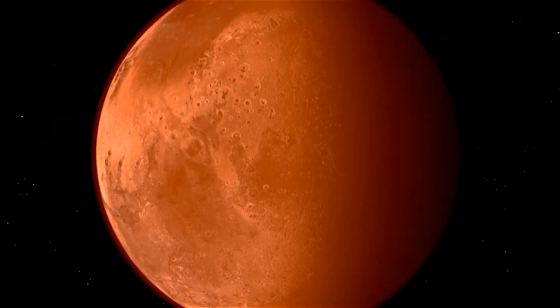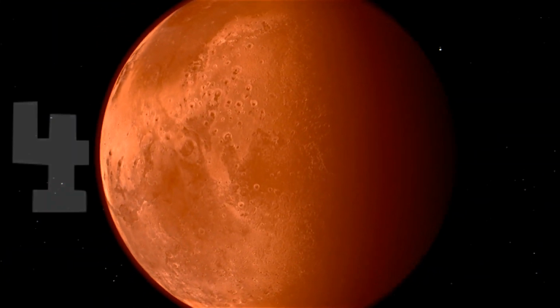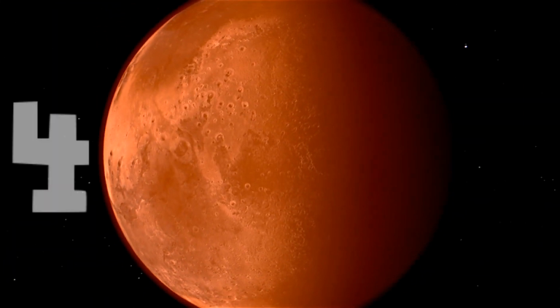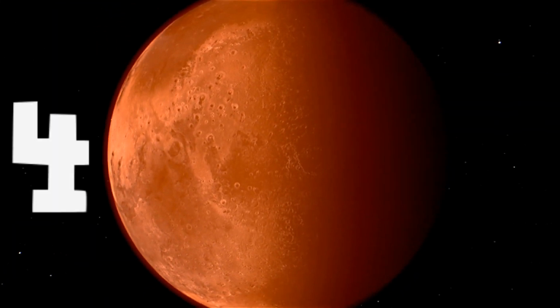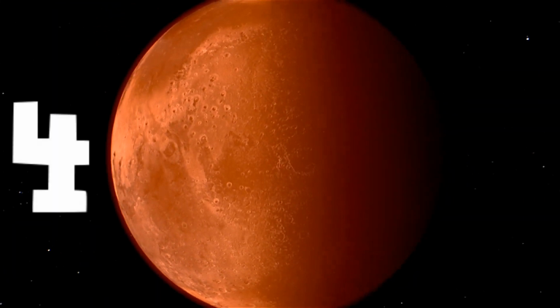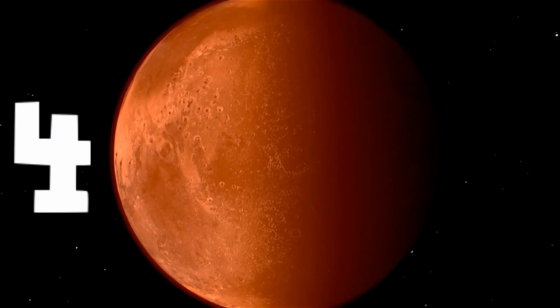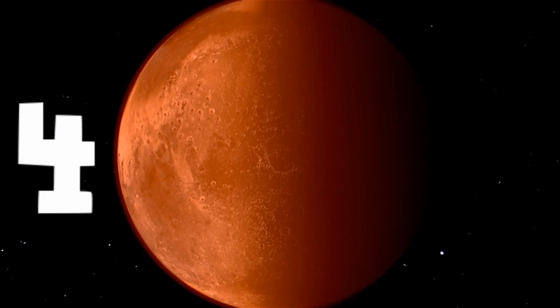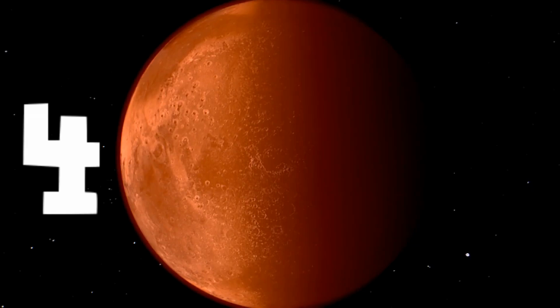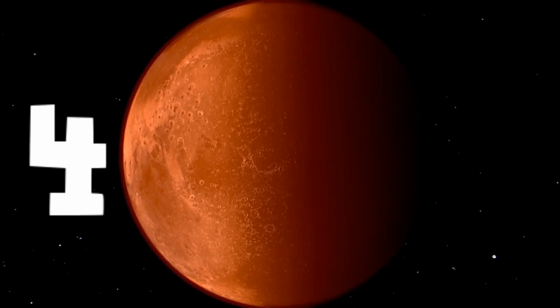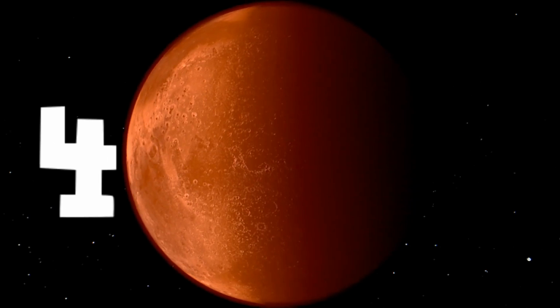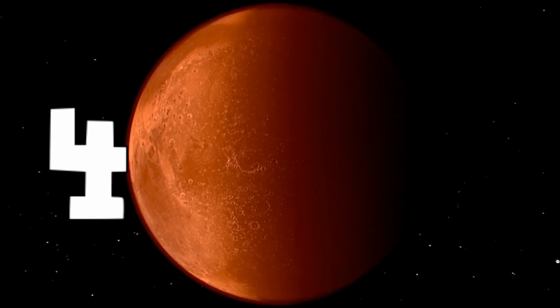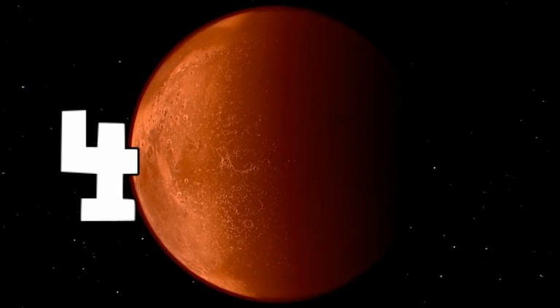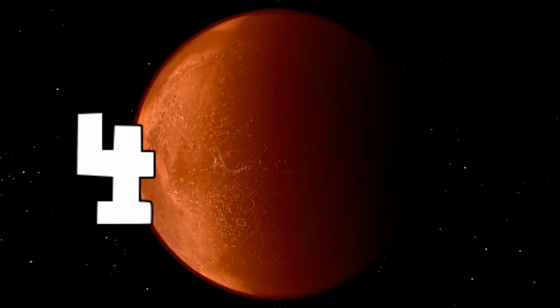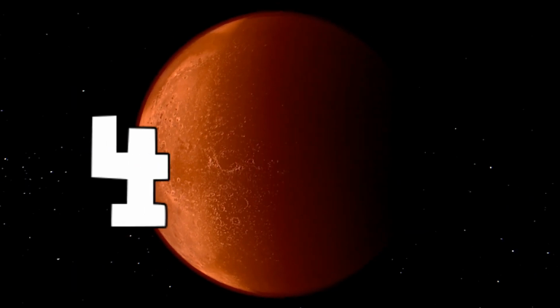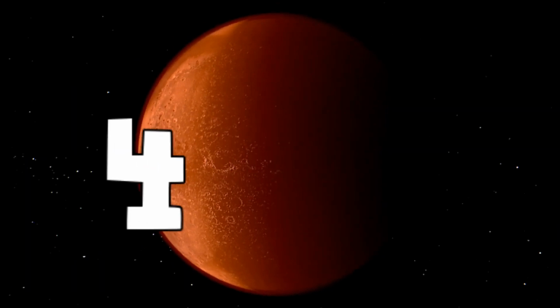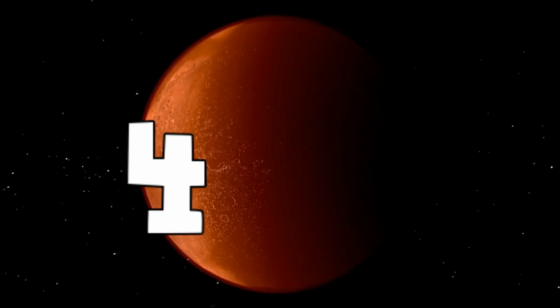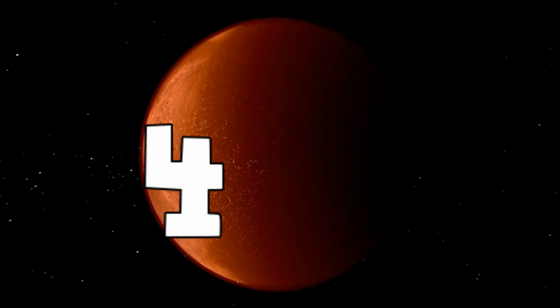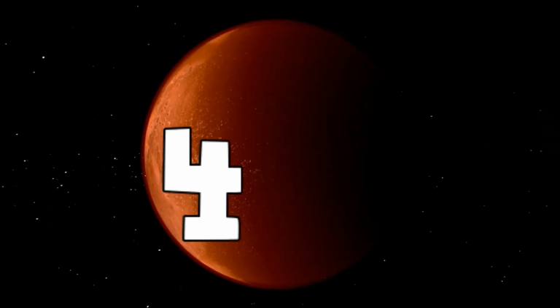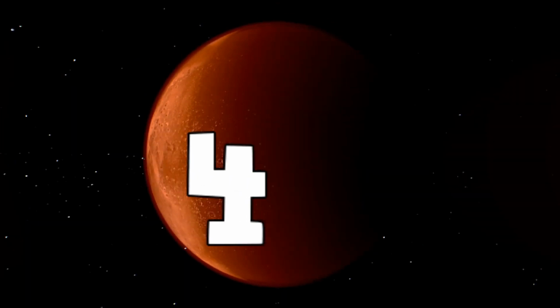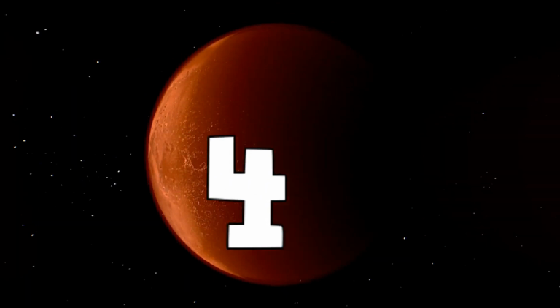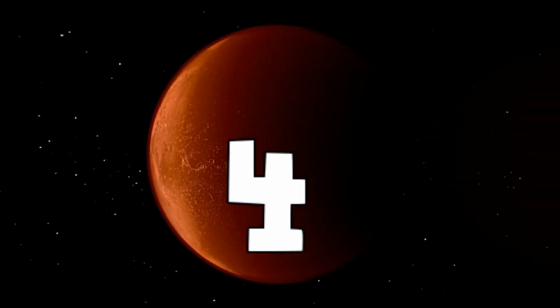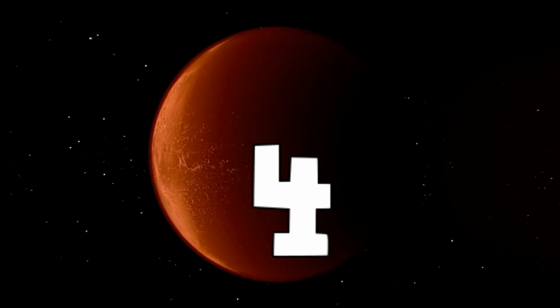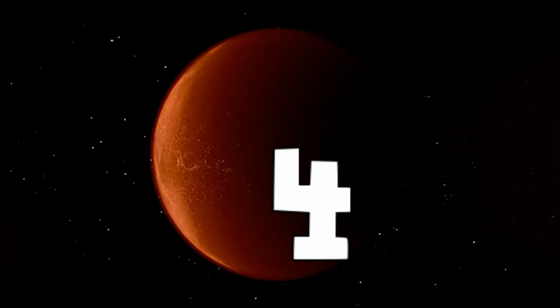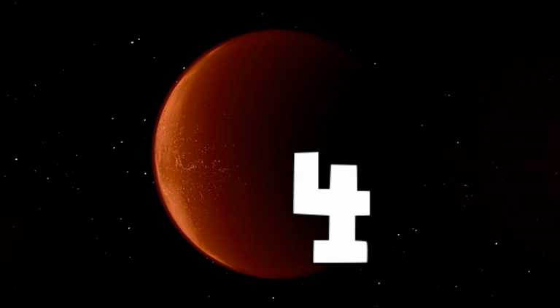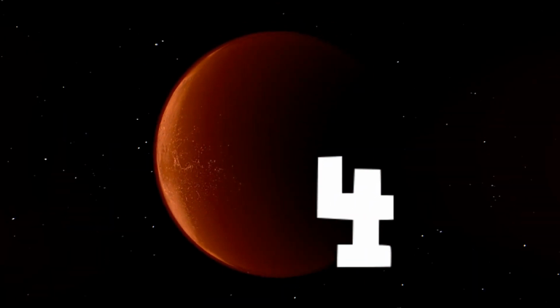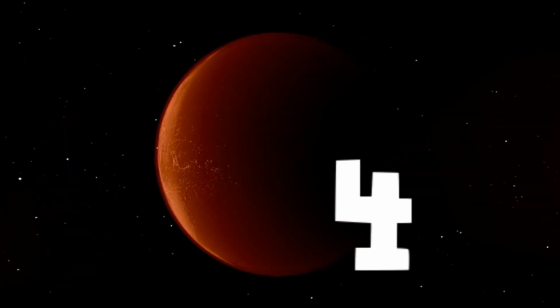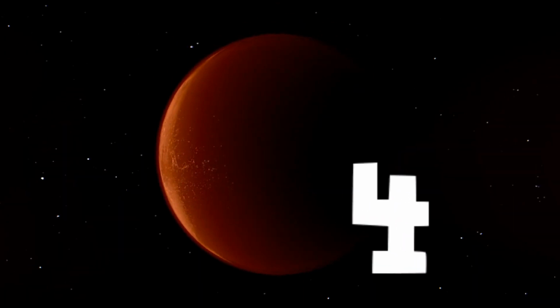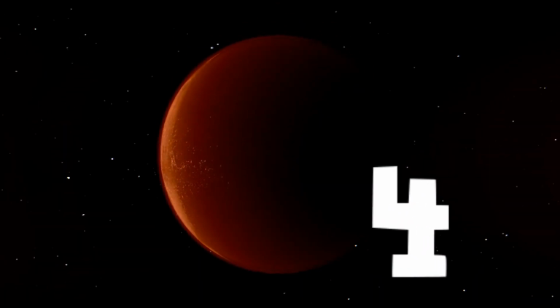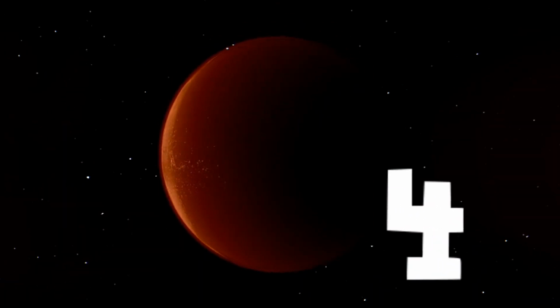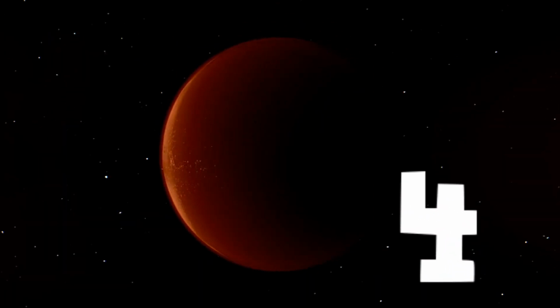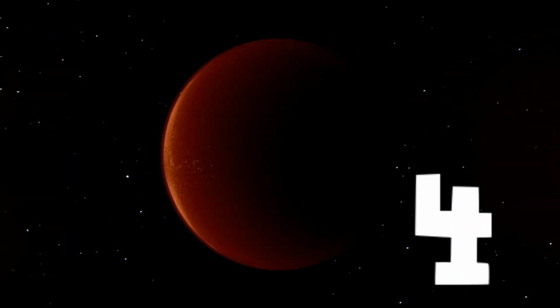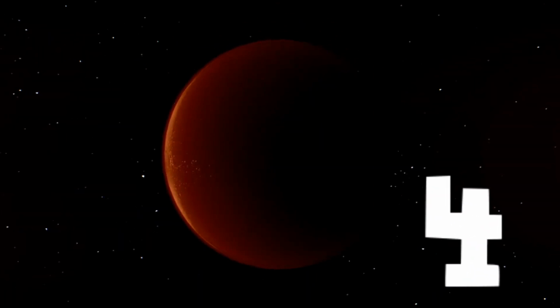The Red Planet is the 4th planet from the Sun — after Mercury, Venus, and the Earth.